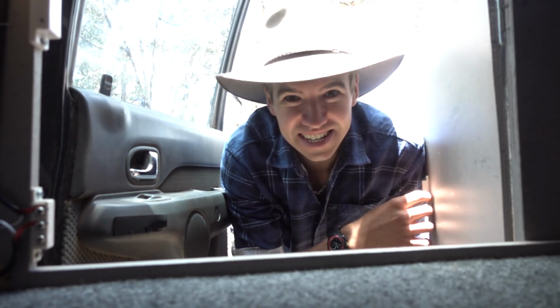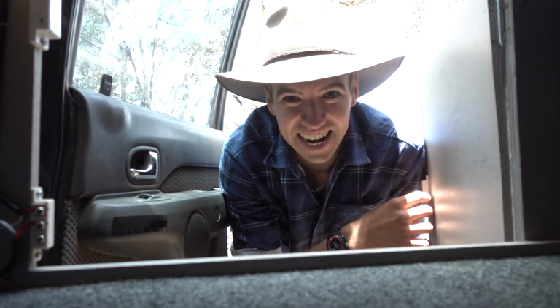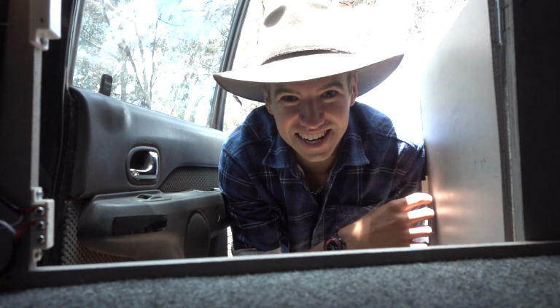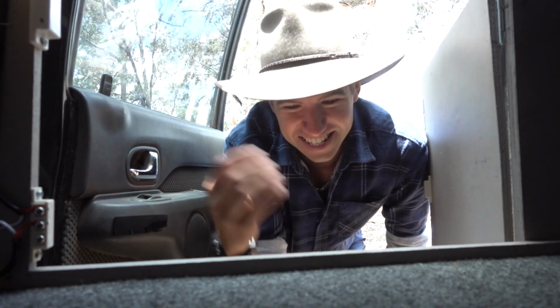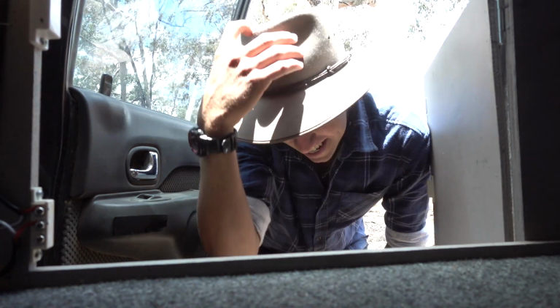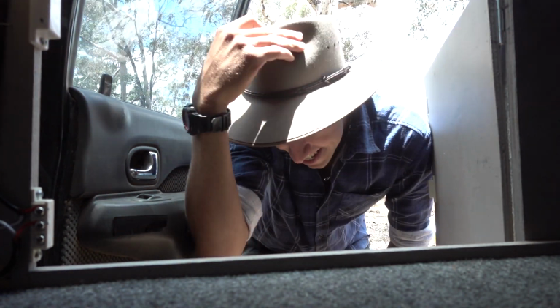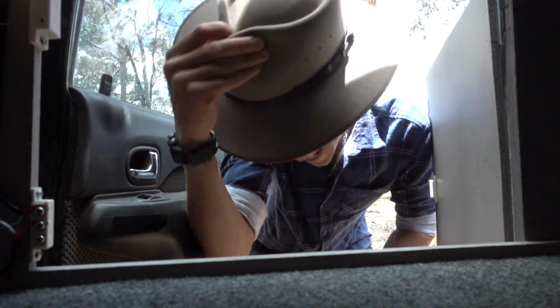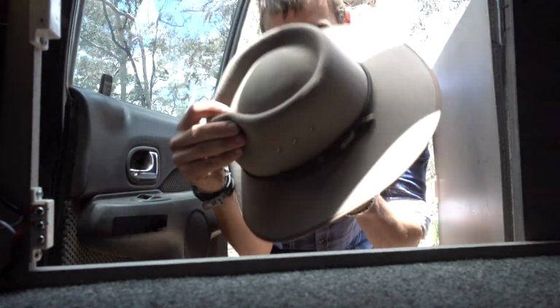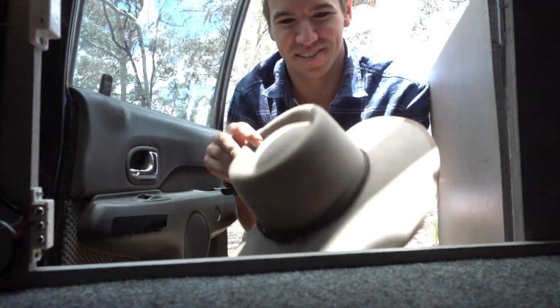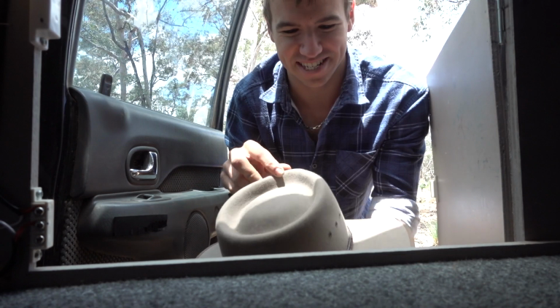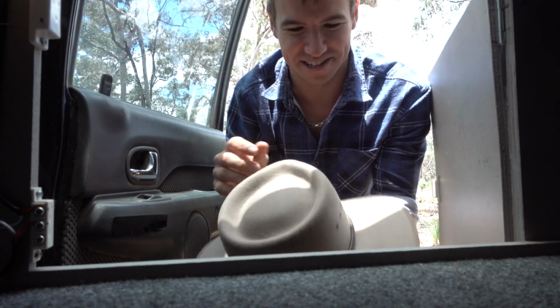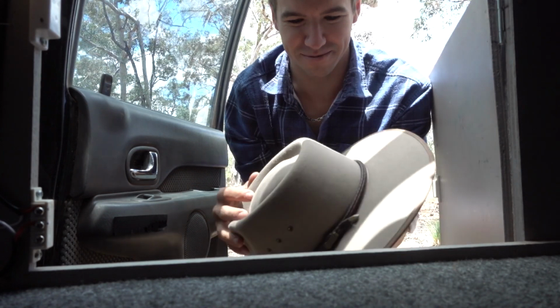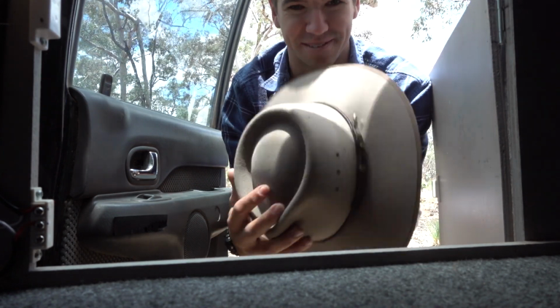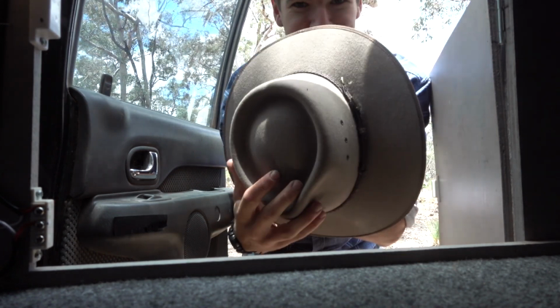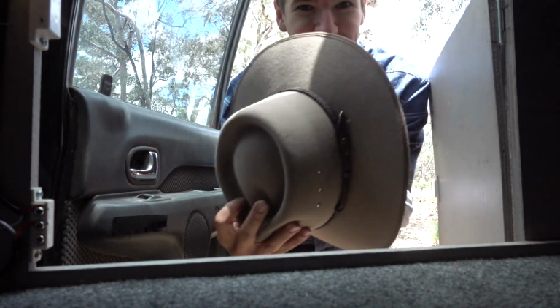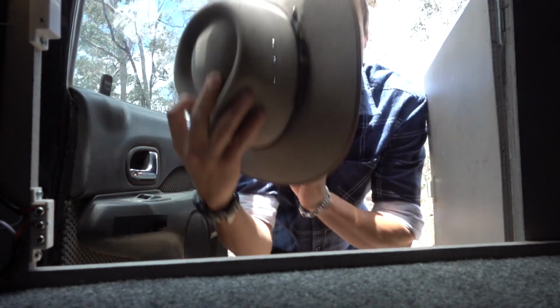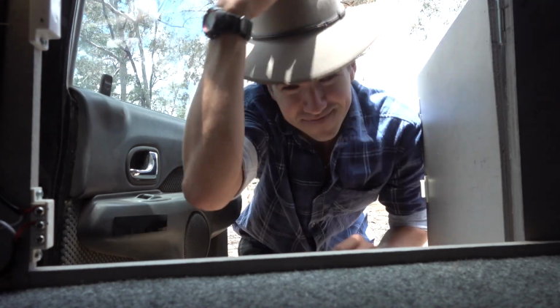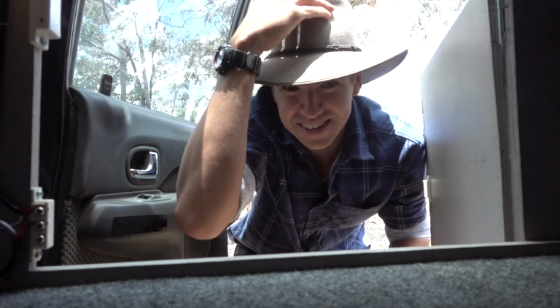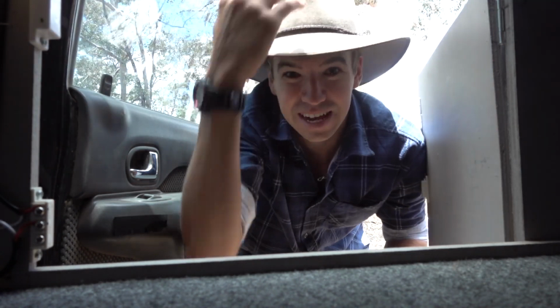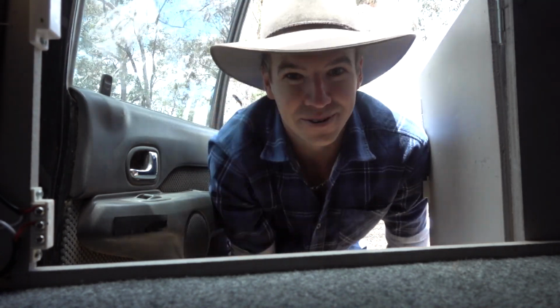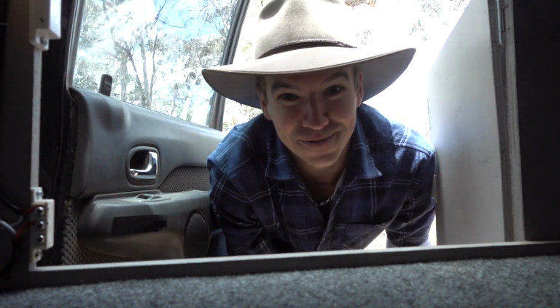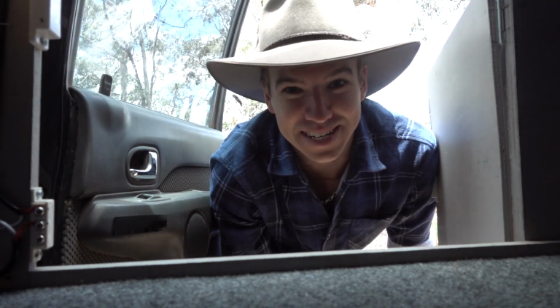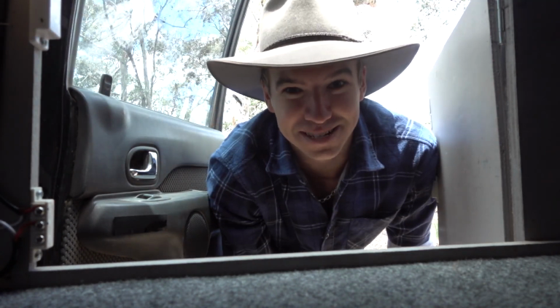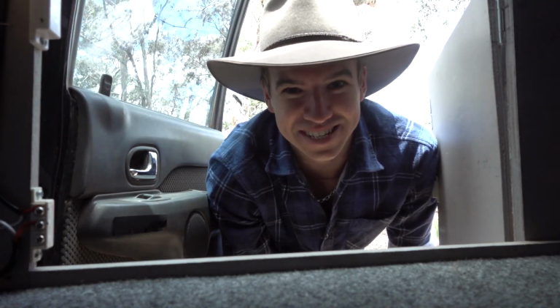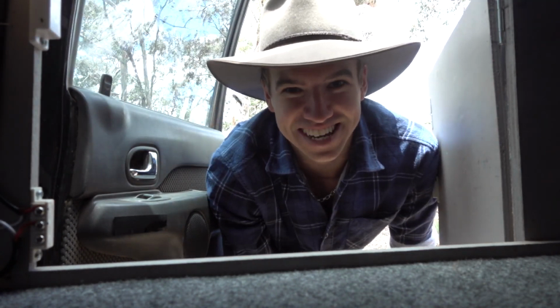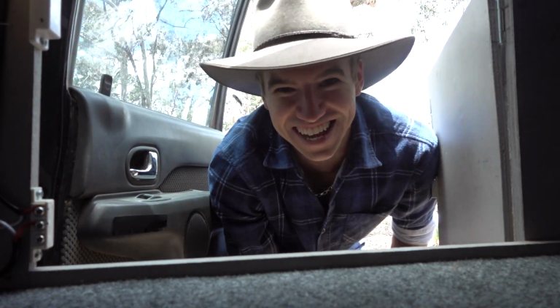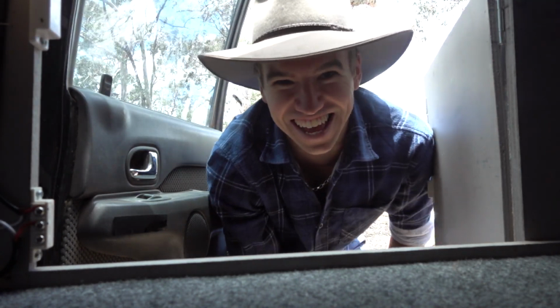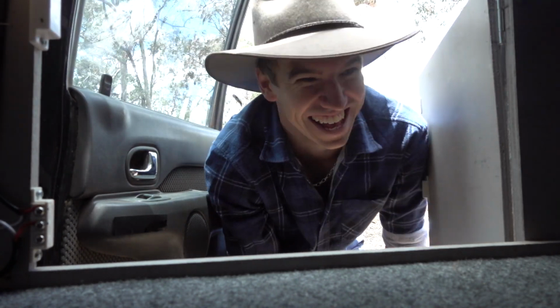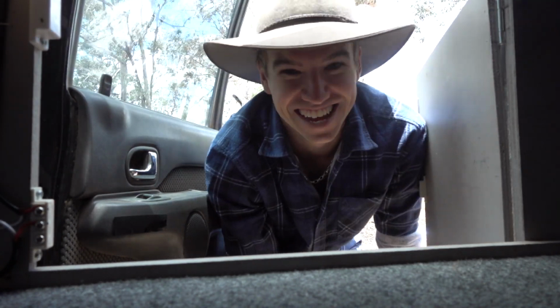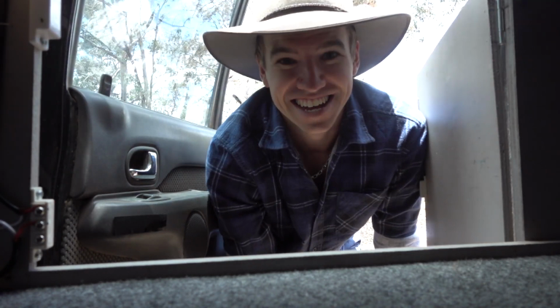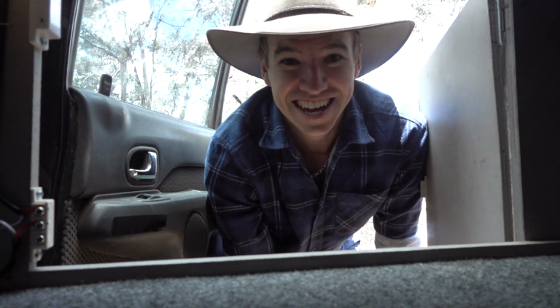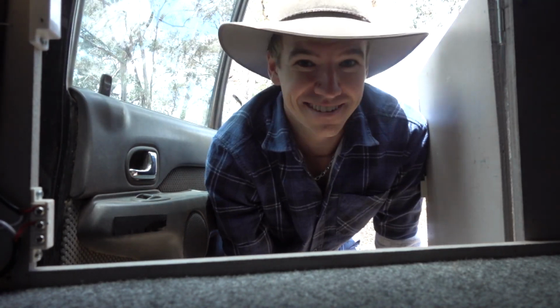G'day guys, check out this flash new Akubra some friends got me — I'm a real fair dinkum Aussie now anyway.